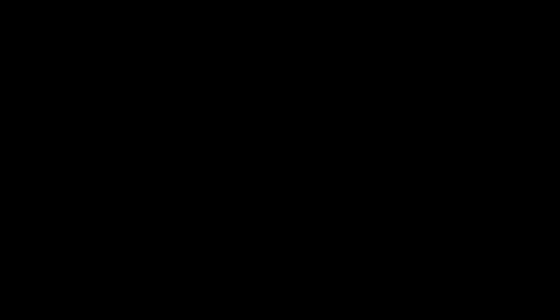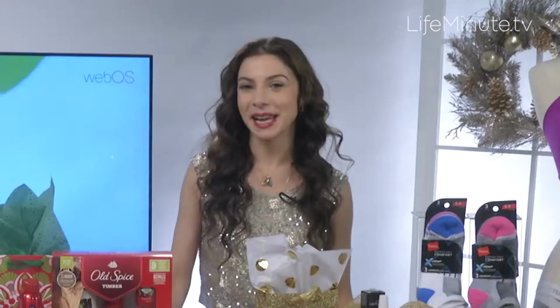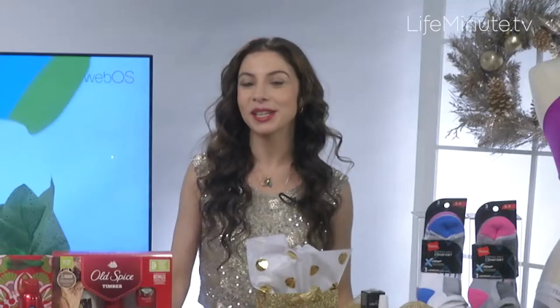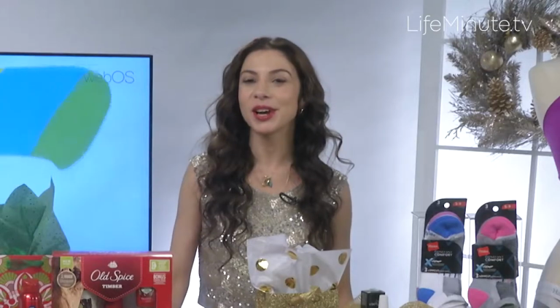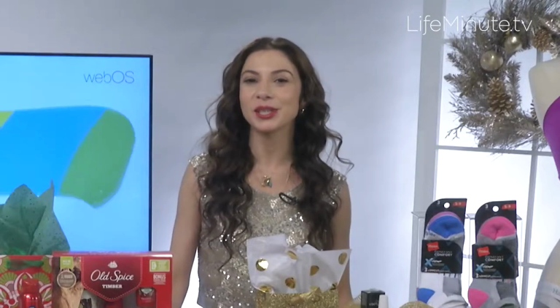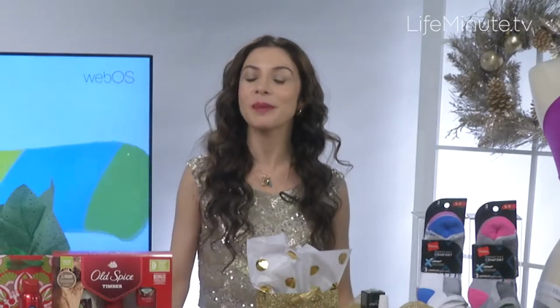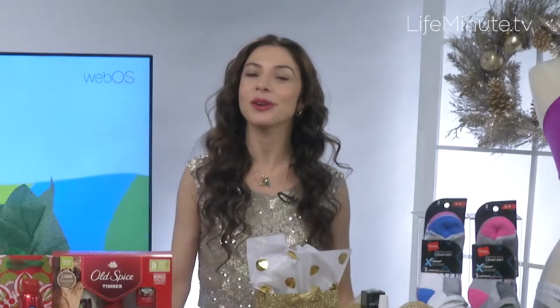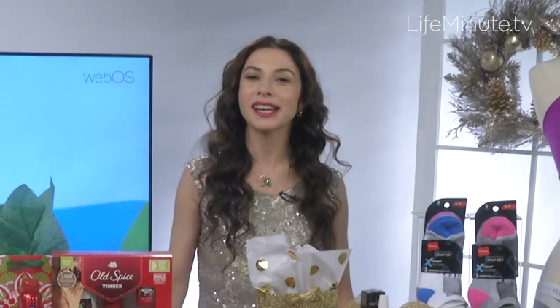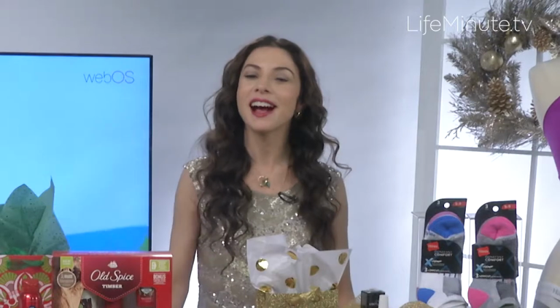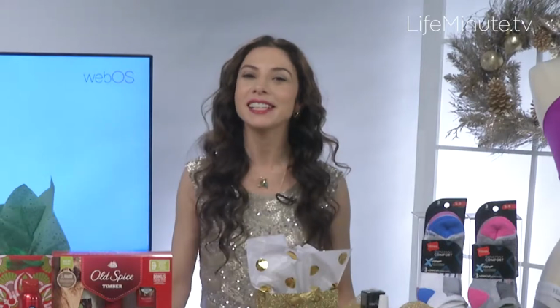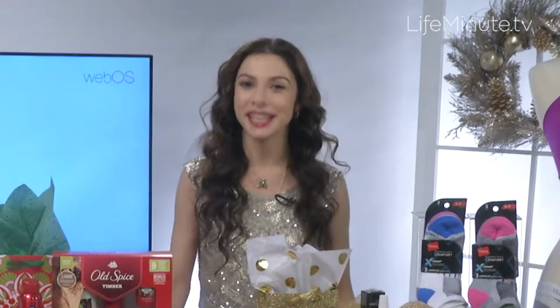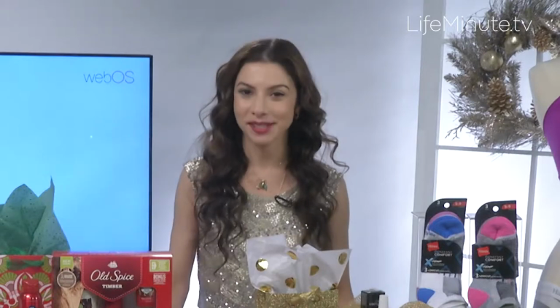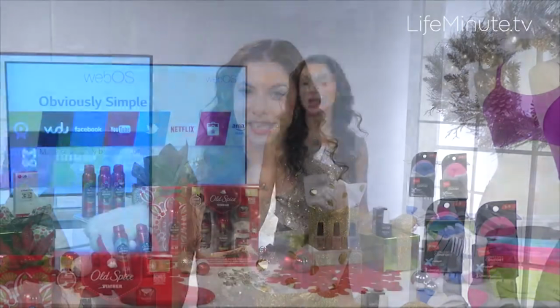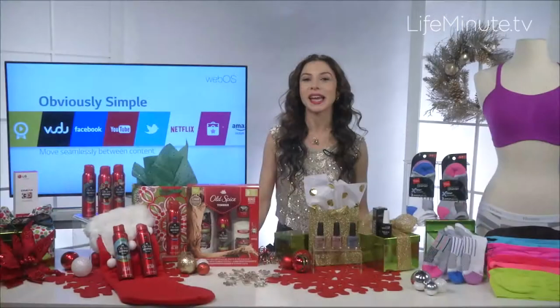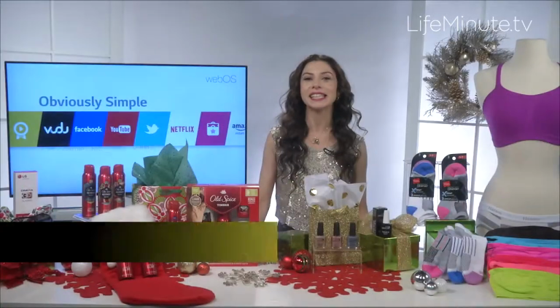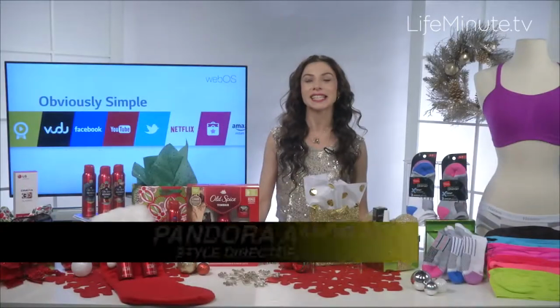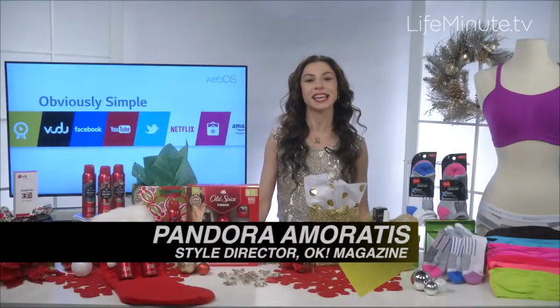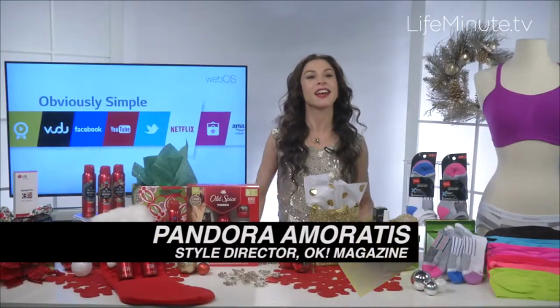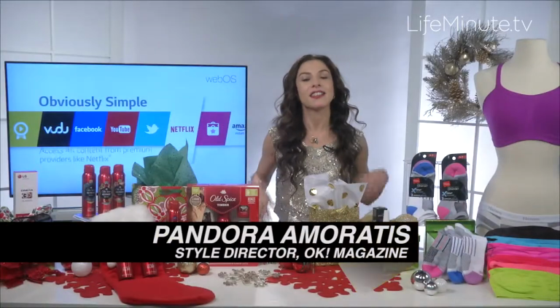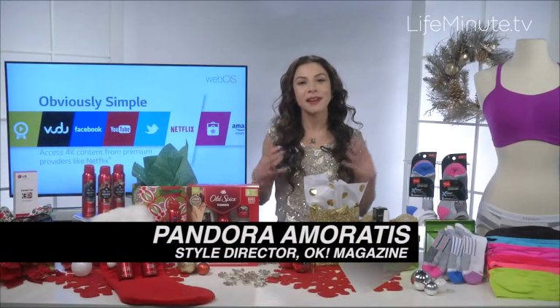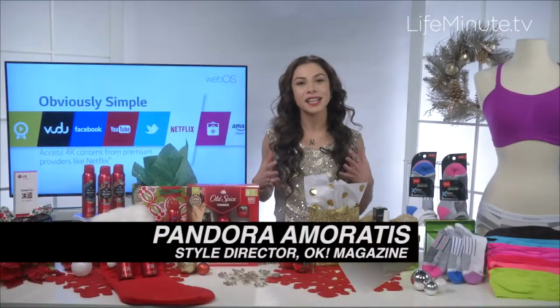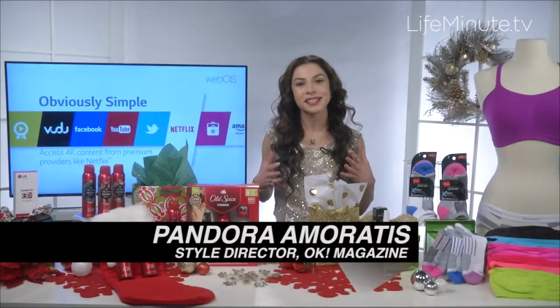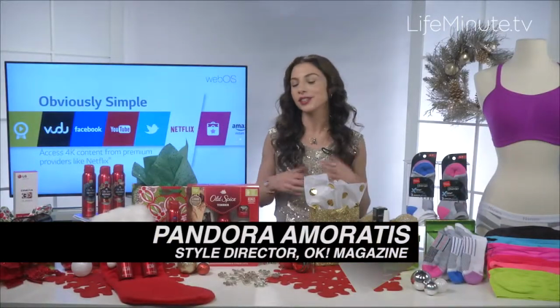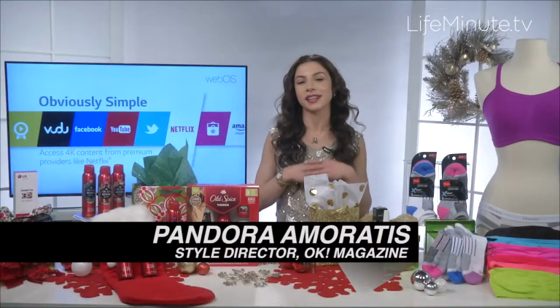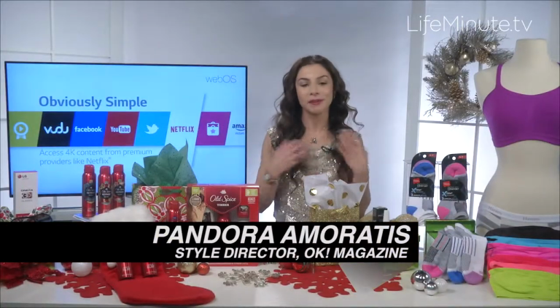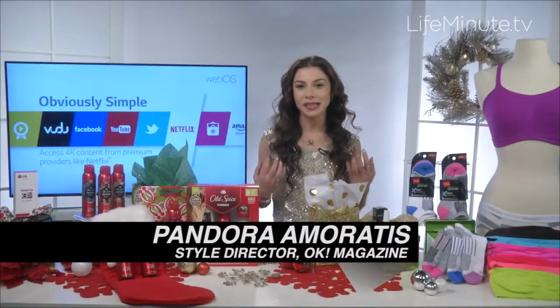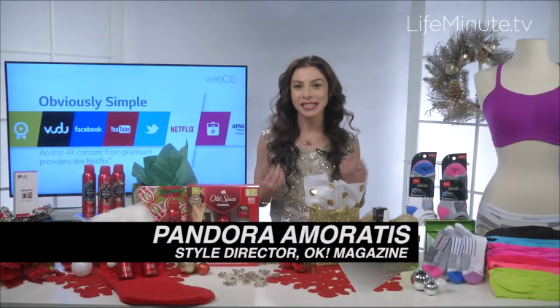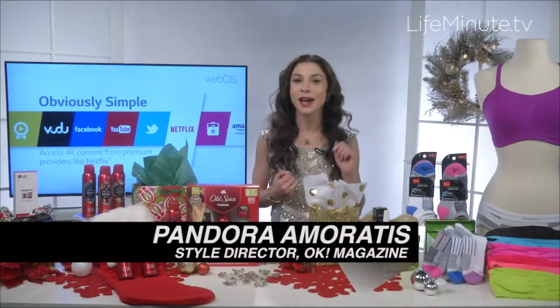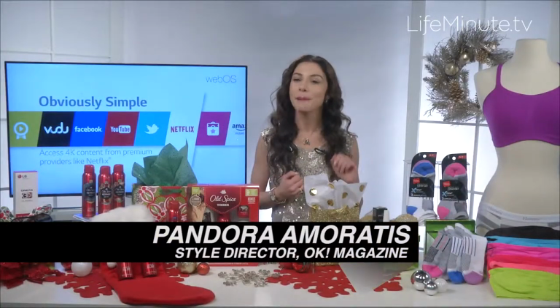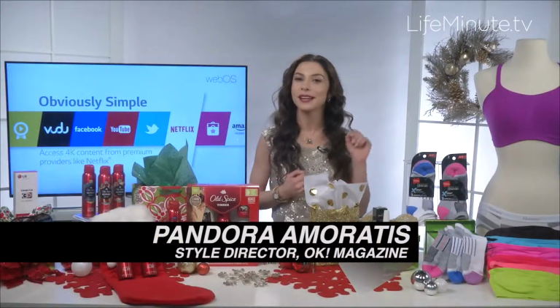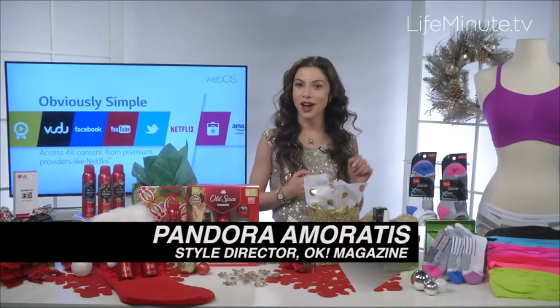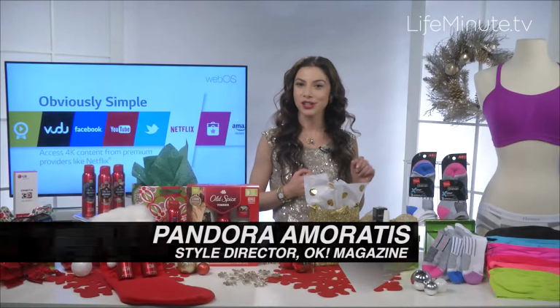Today I'm going to talk to you about great holiday gifts. Hanes has taken the everyday essentials that everyone needs up a notch.